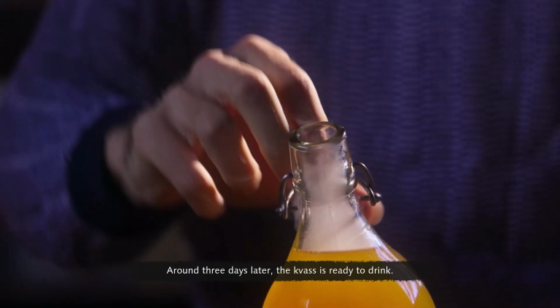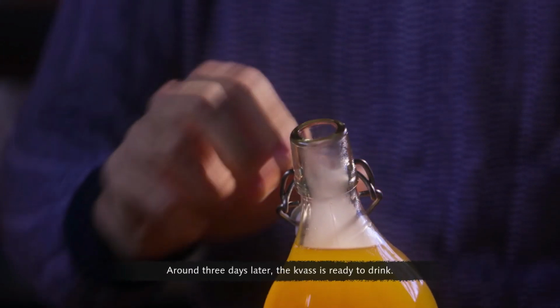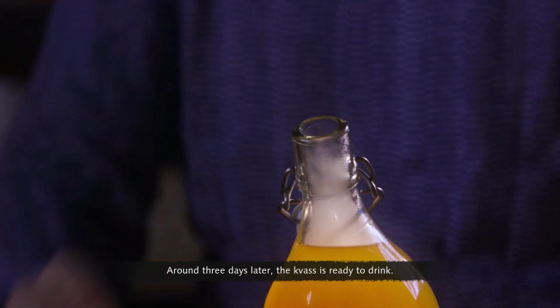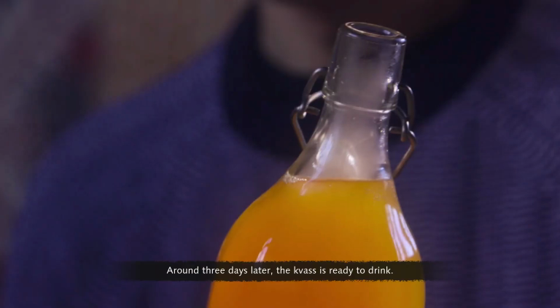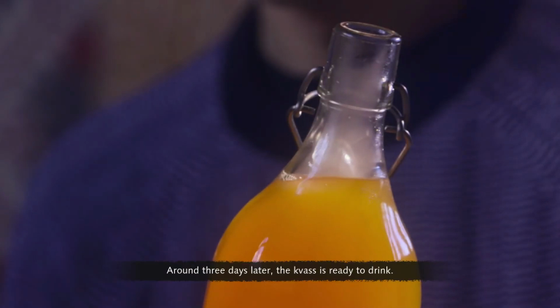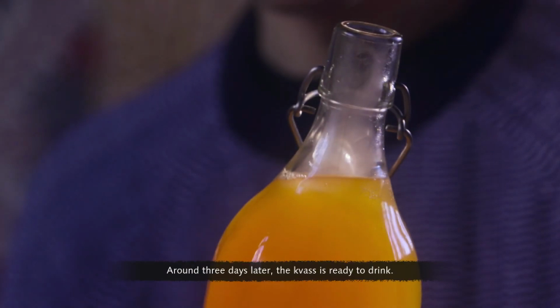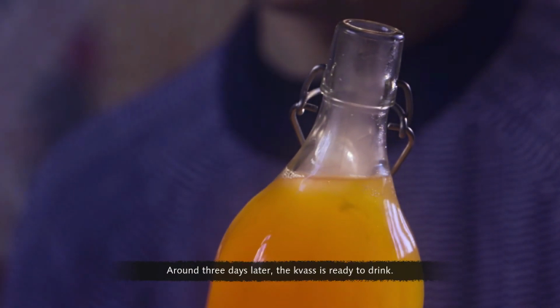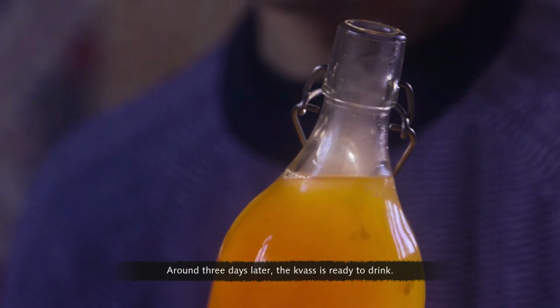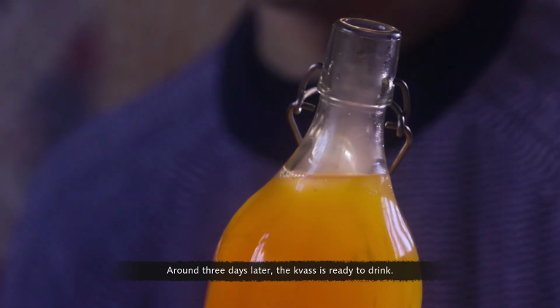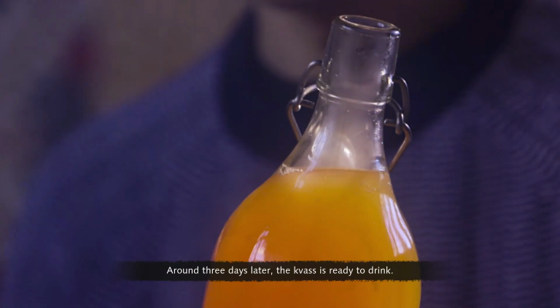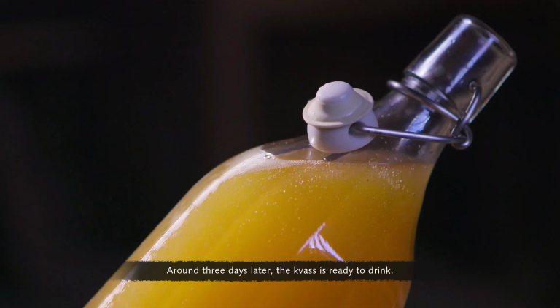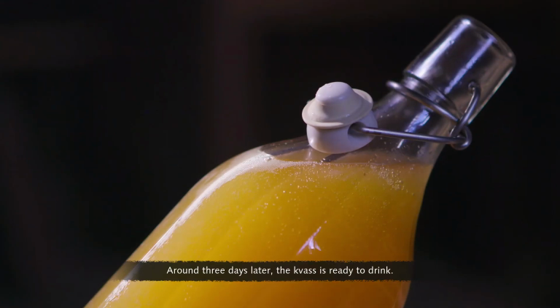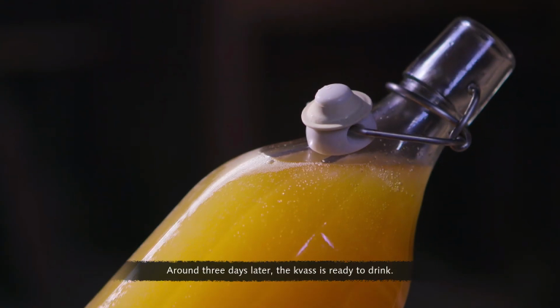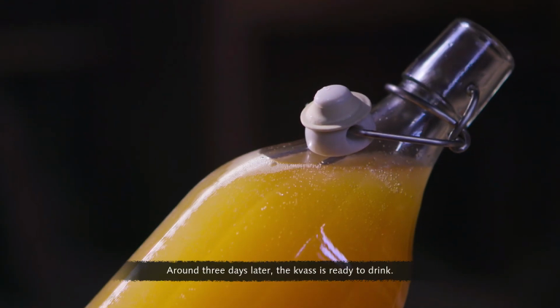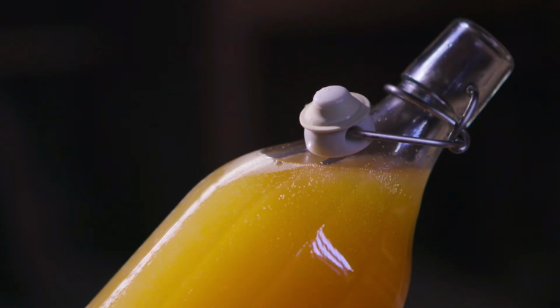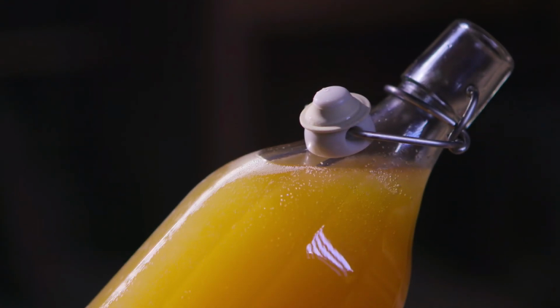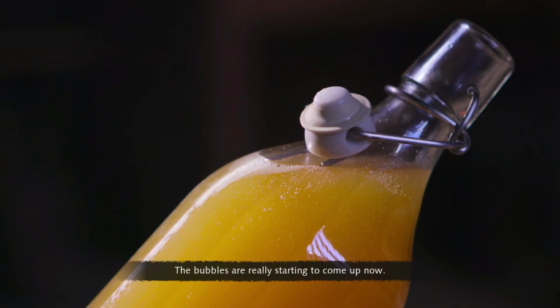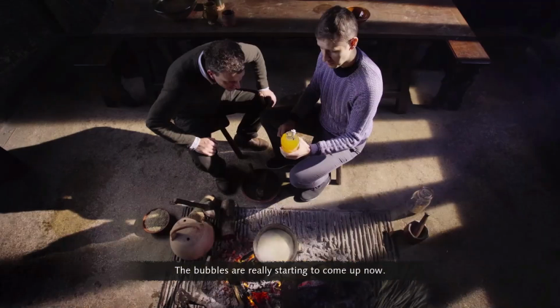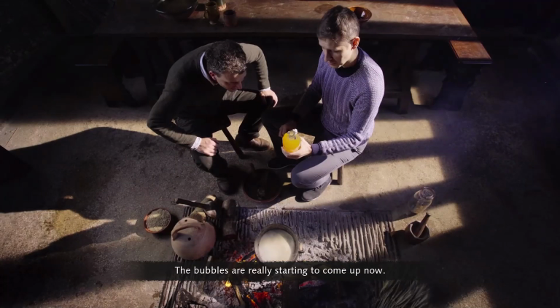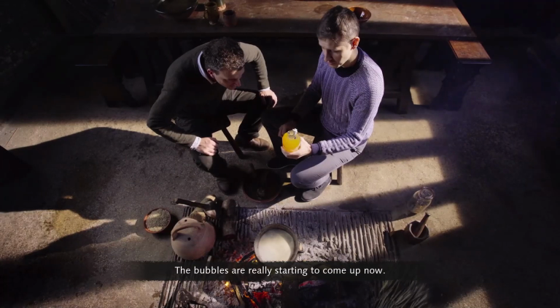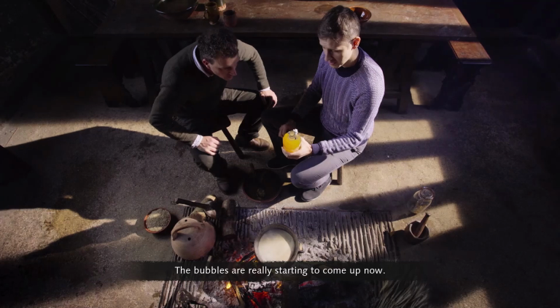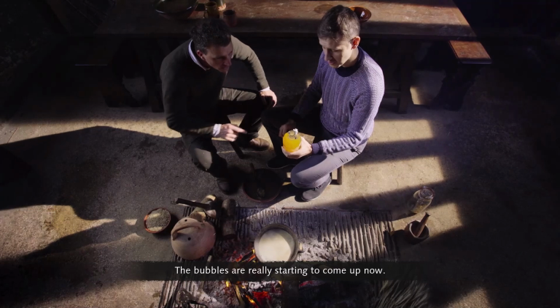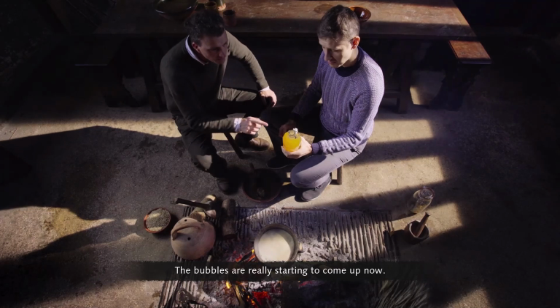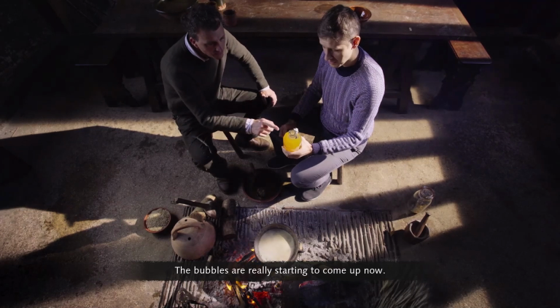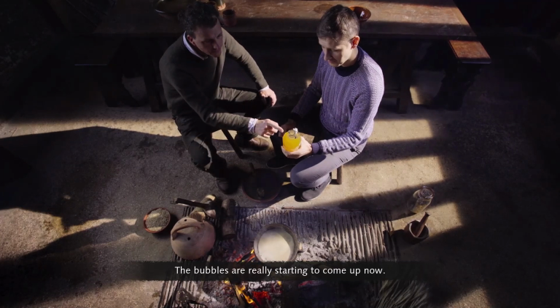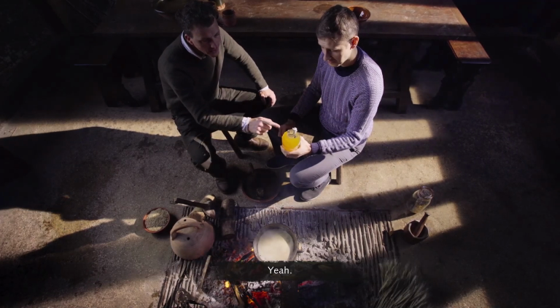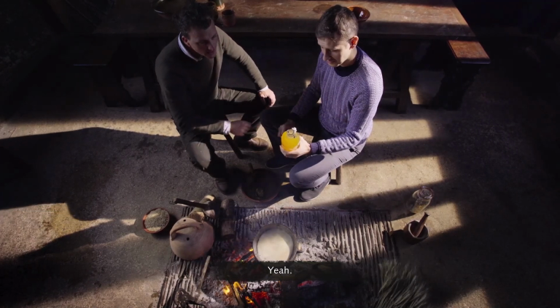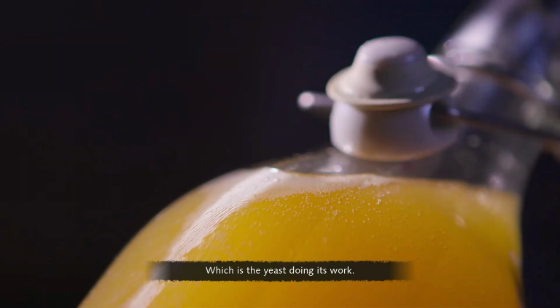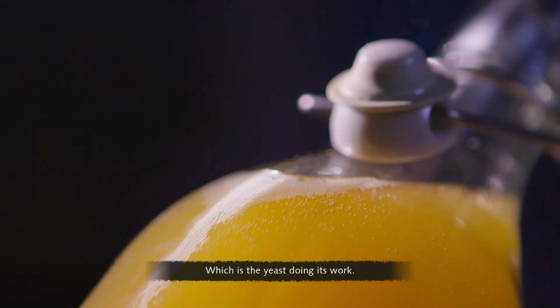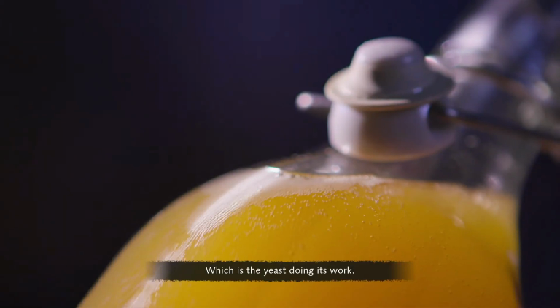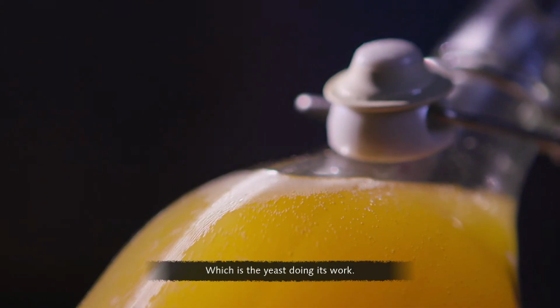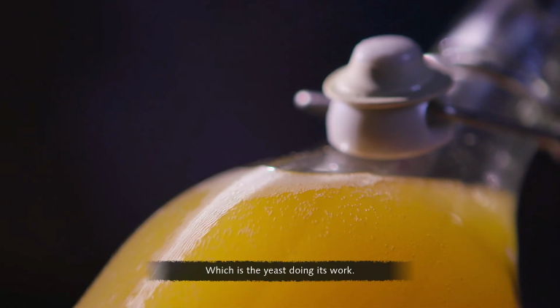Around three days later, the kvass is ready to drink. The bubbles are really starting to come up now — just the yeast doing its work.